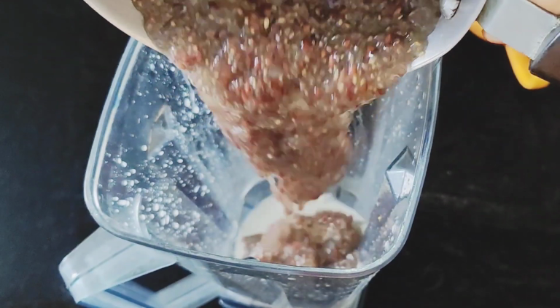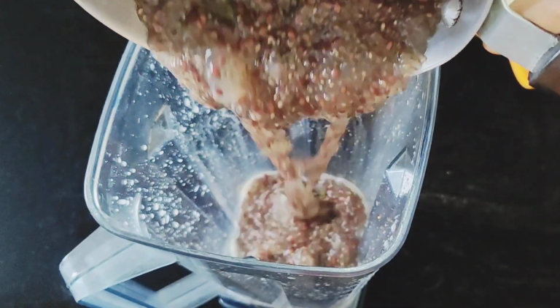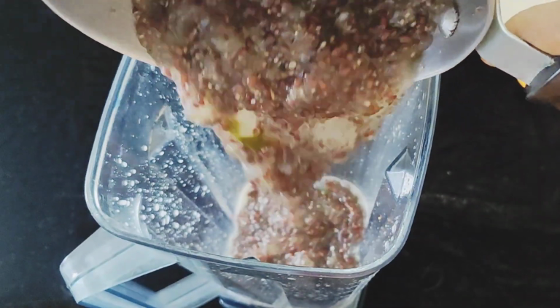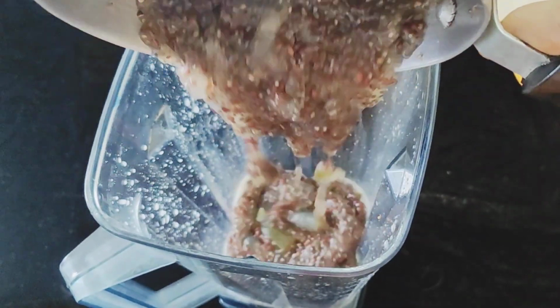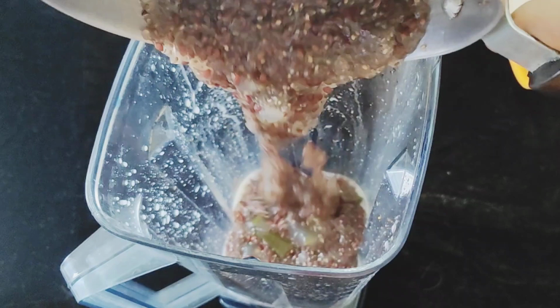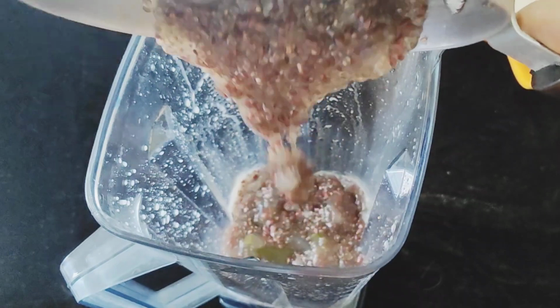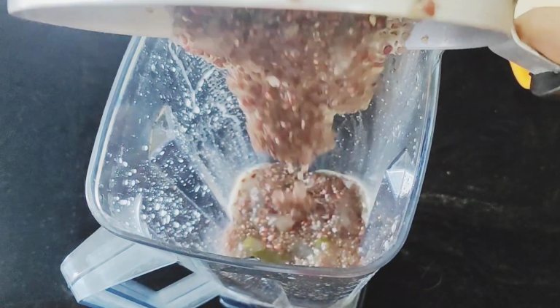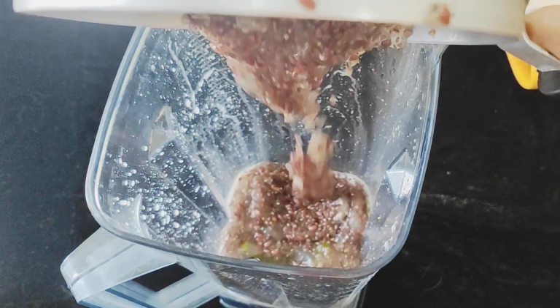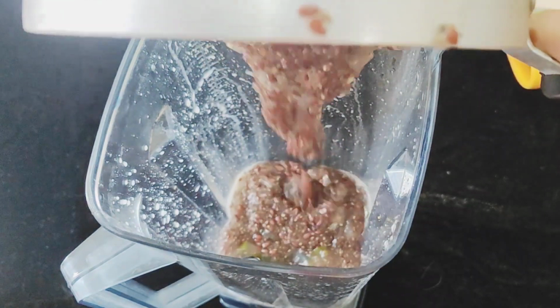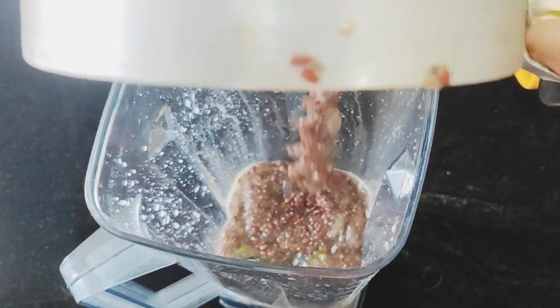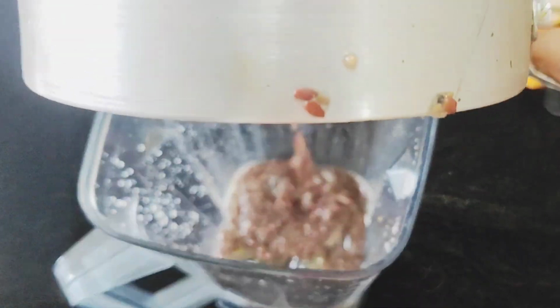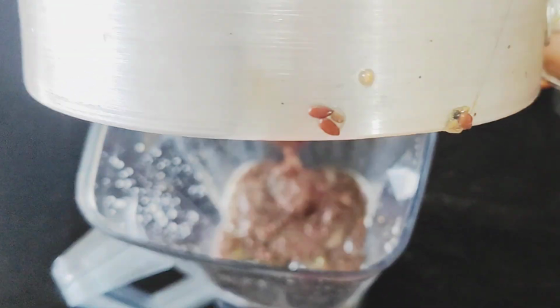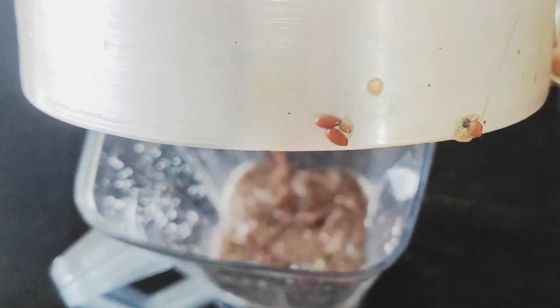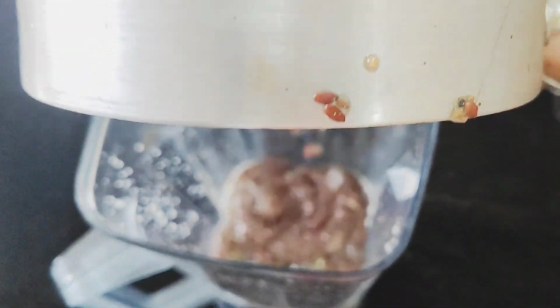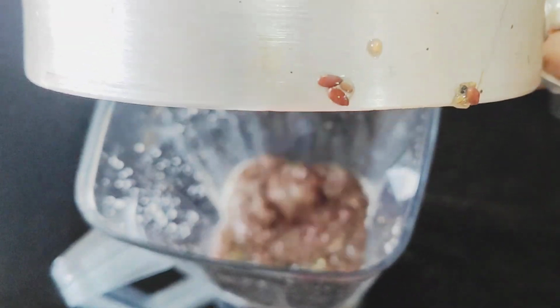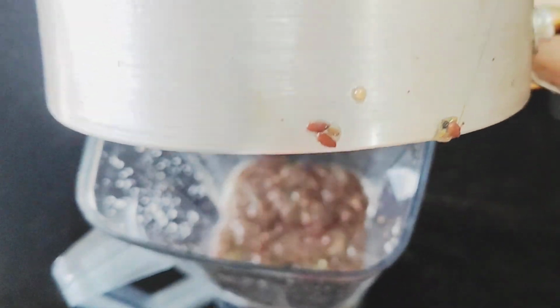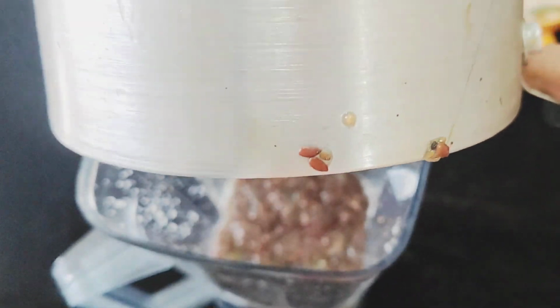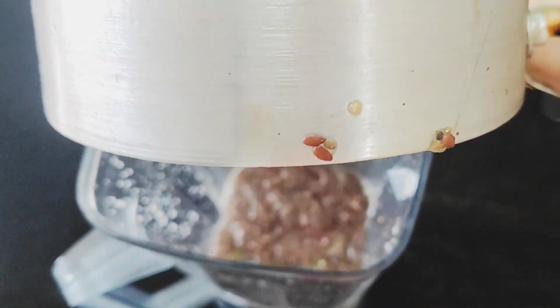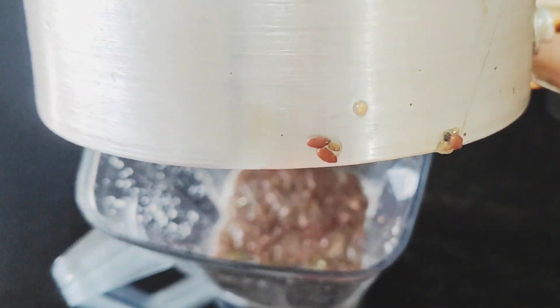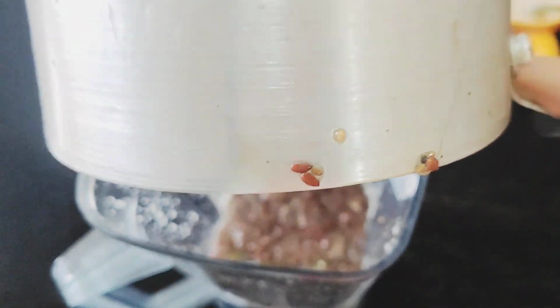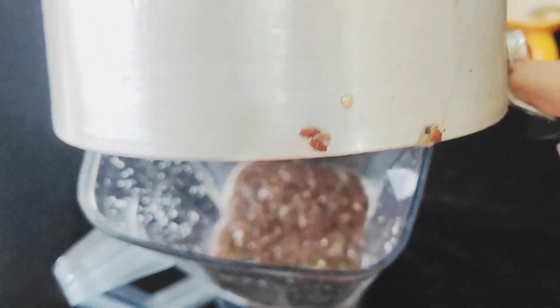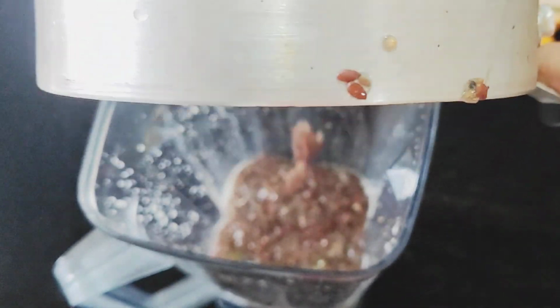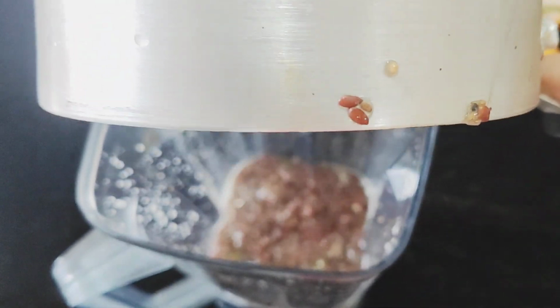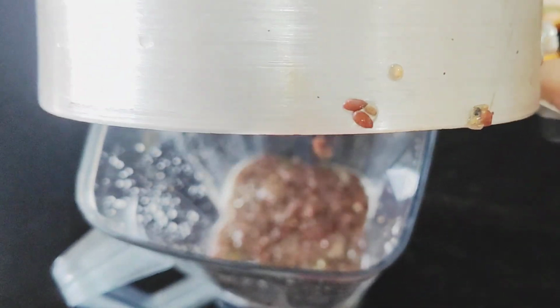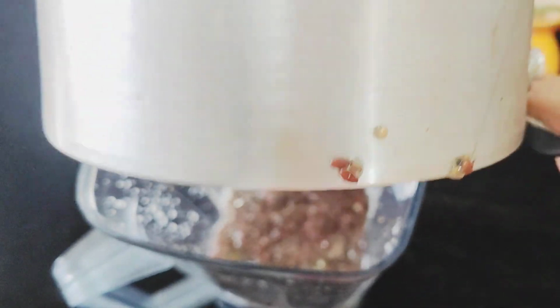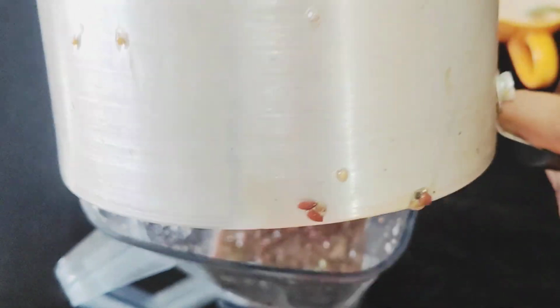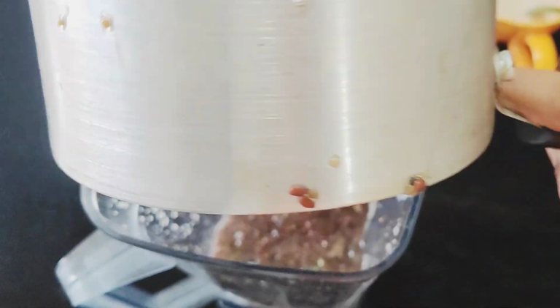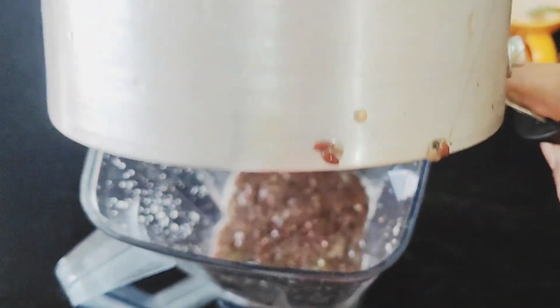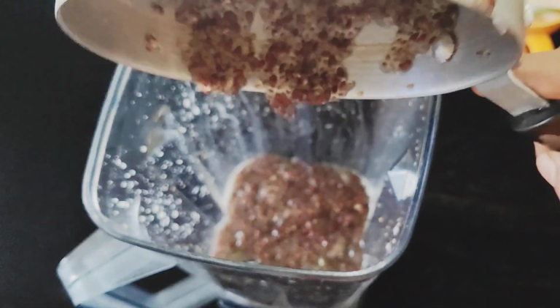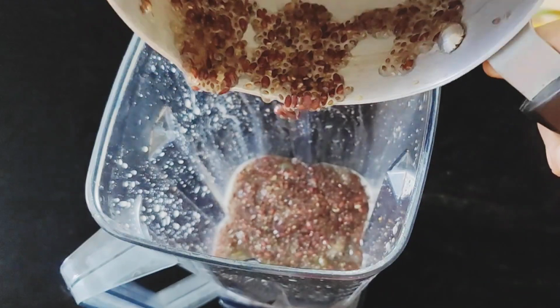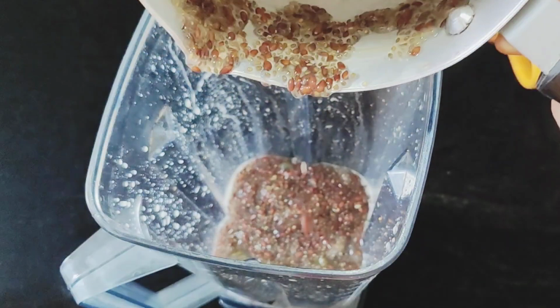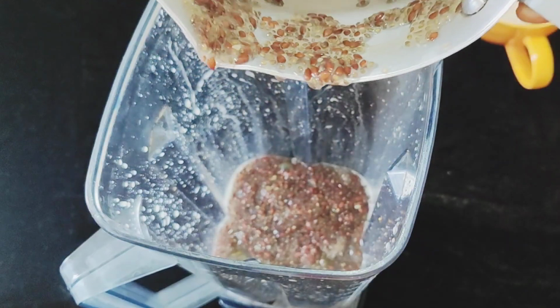I'm going to blend it and get it. I'm going to put it on my hand.